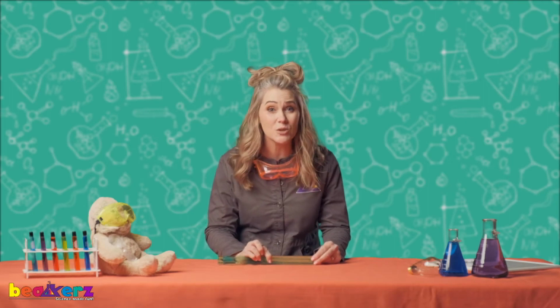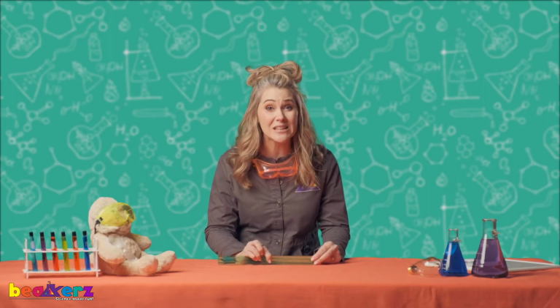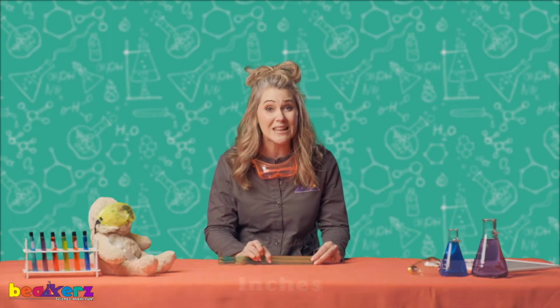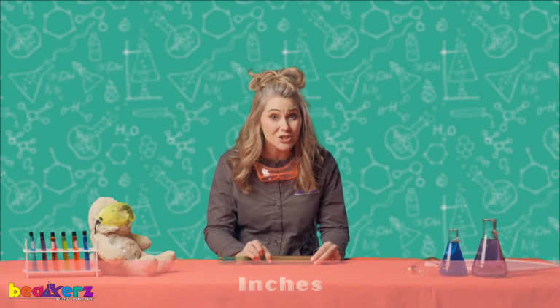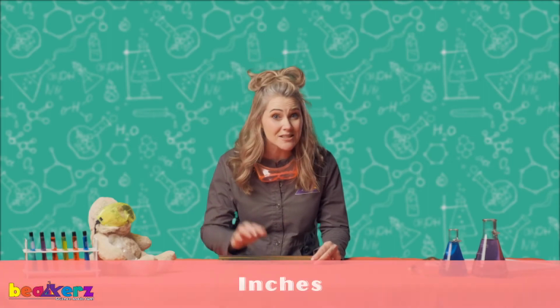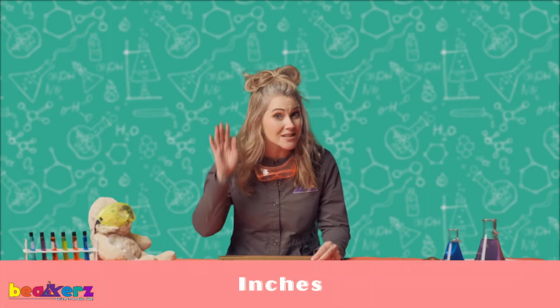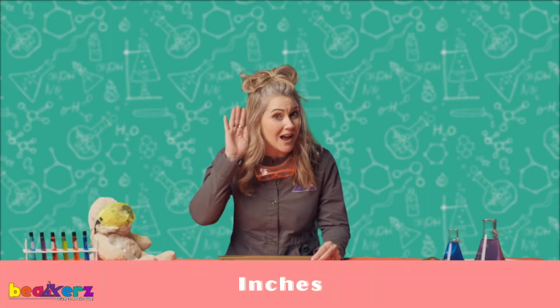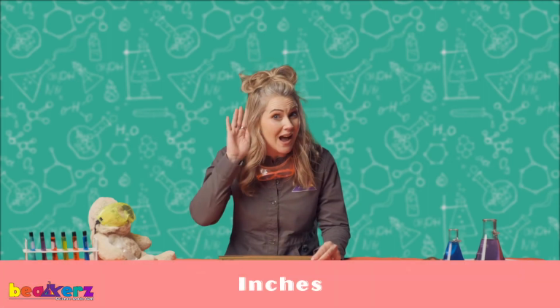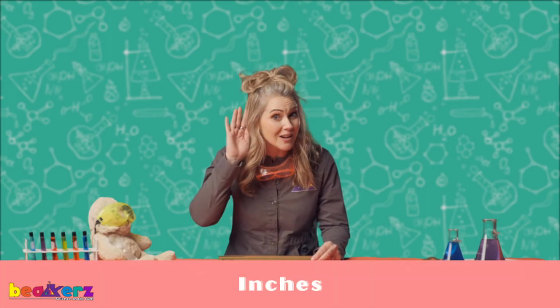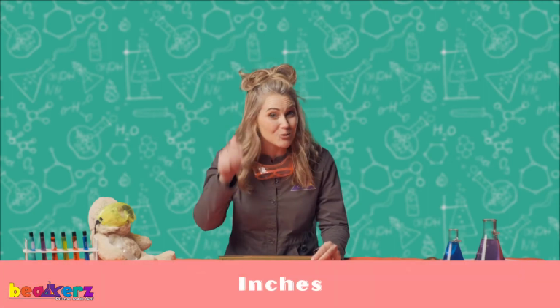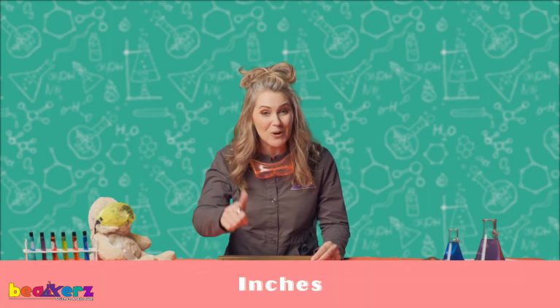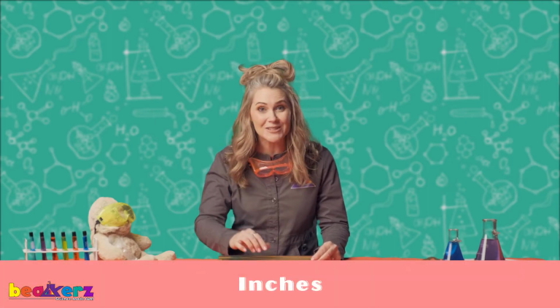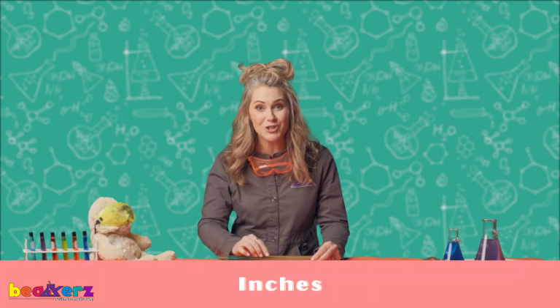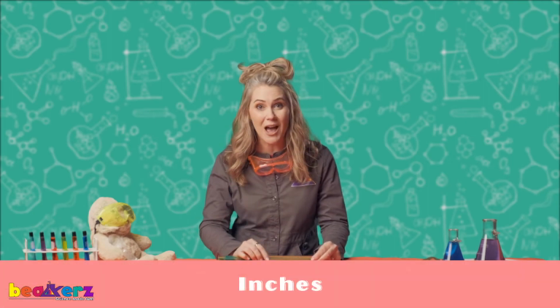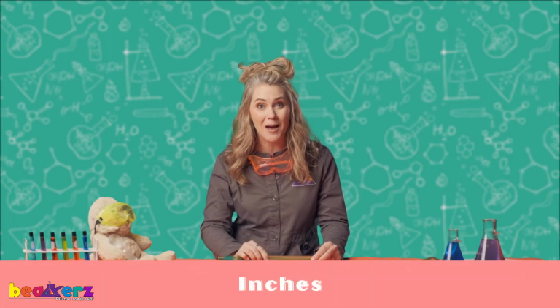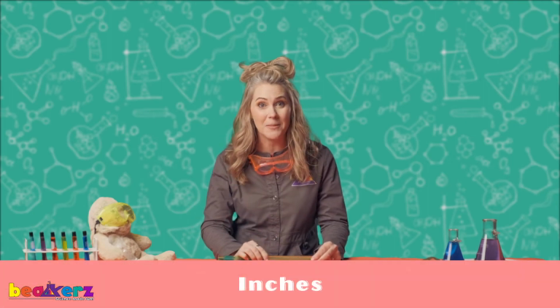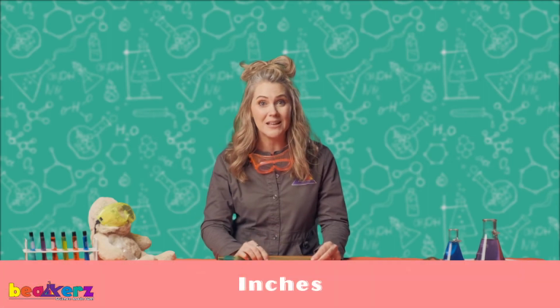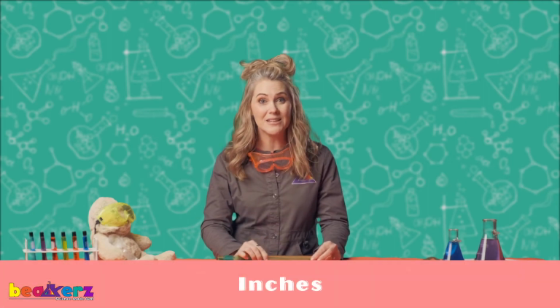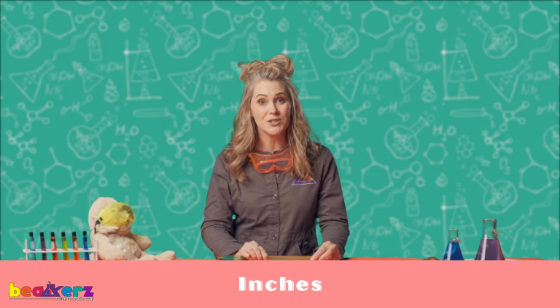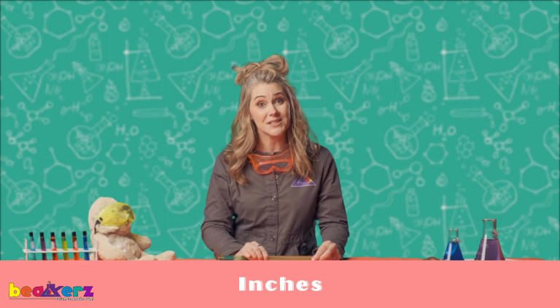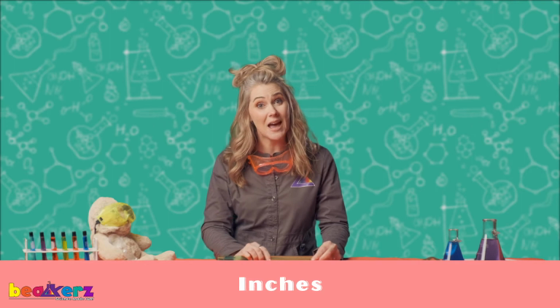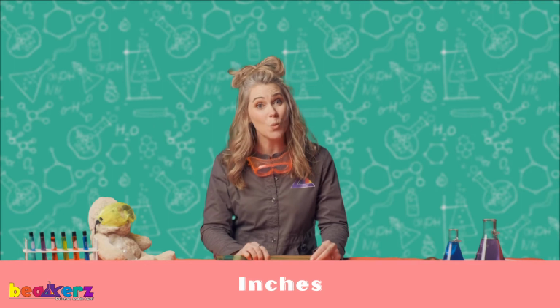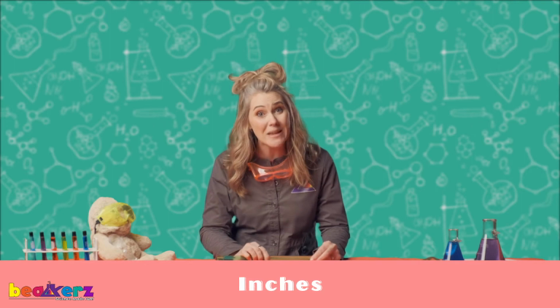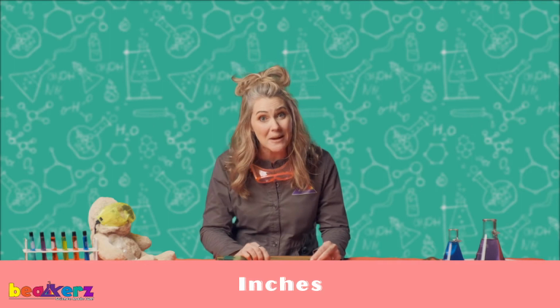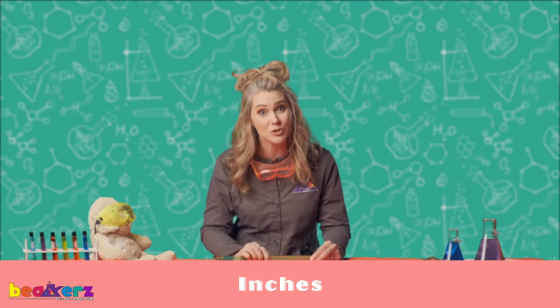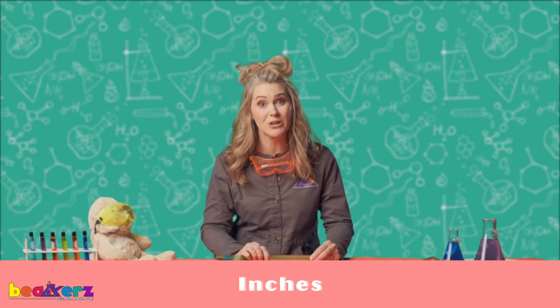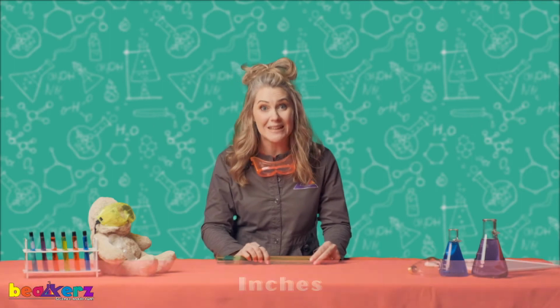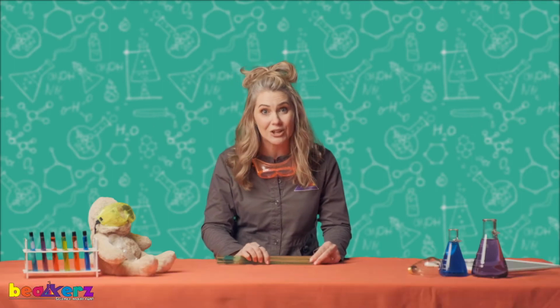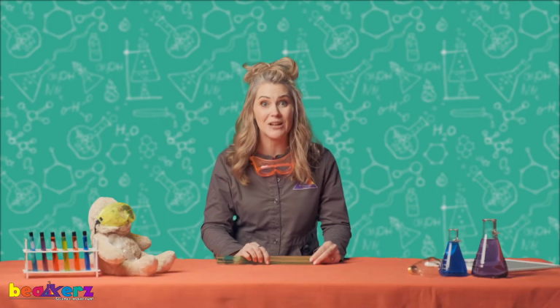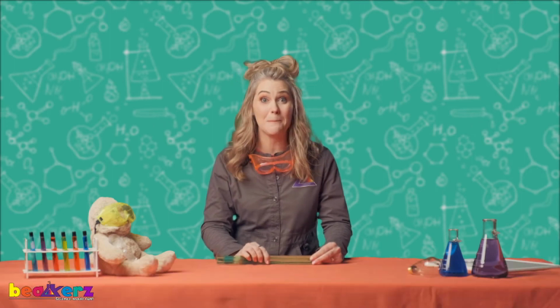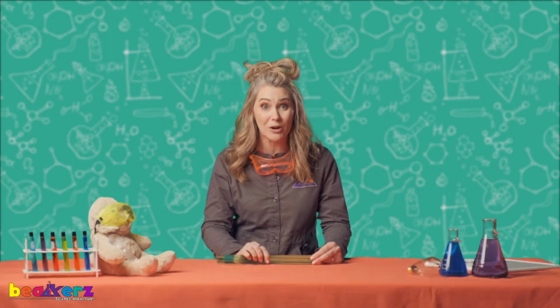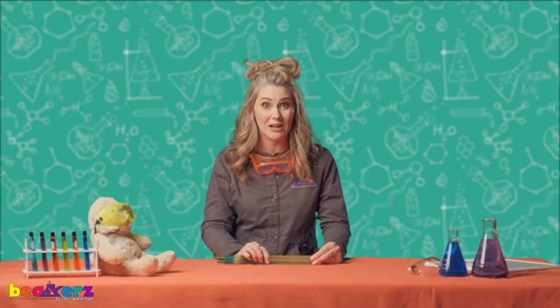Can you say inches? Great job. Inches is how we measure here in America.